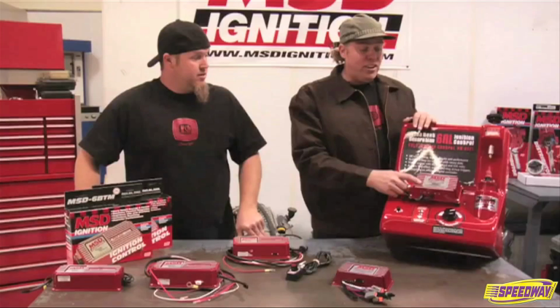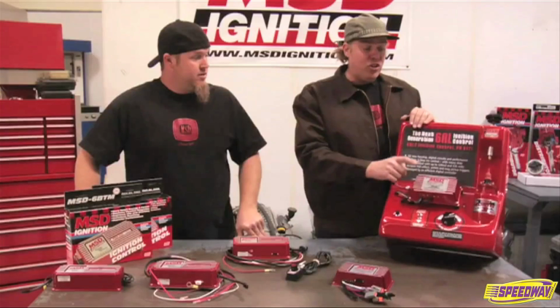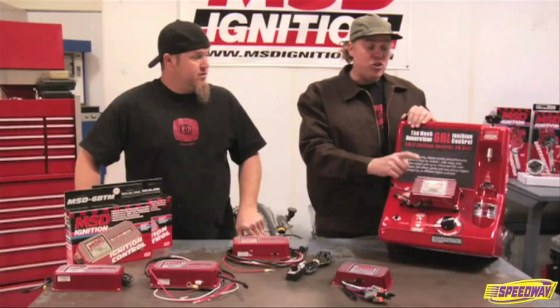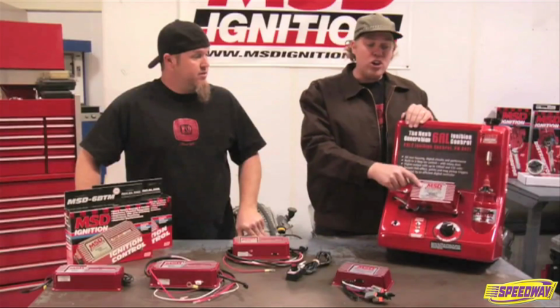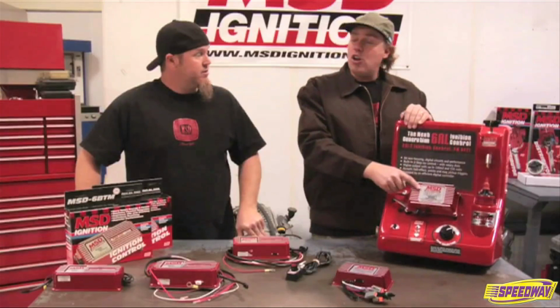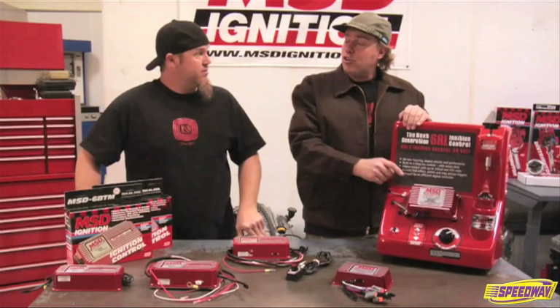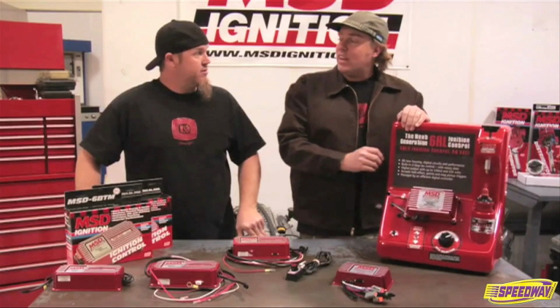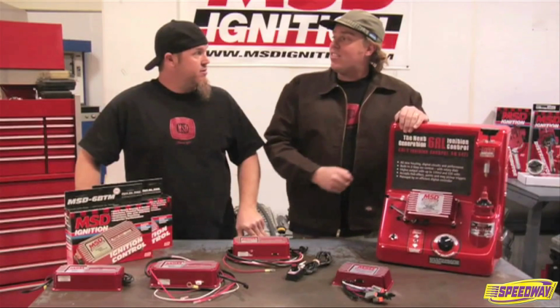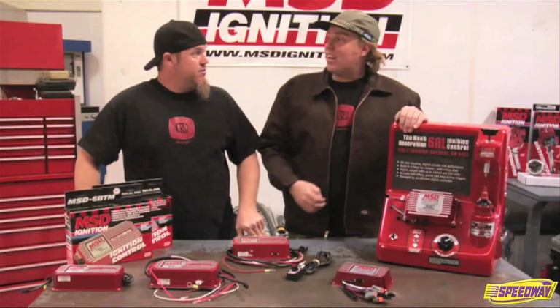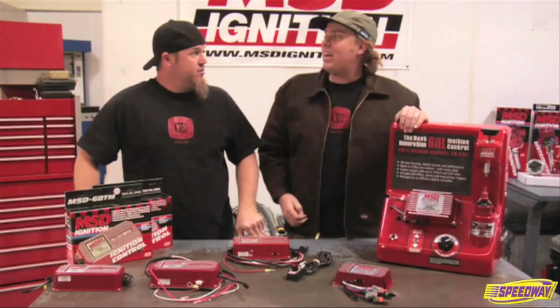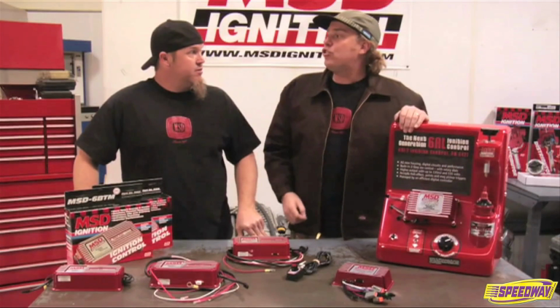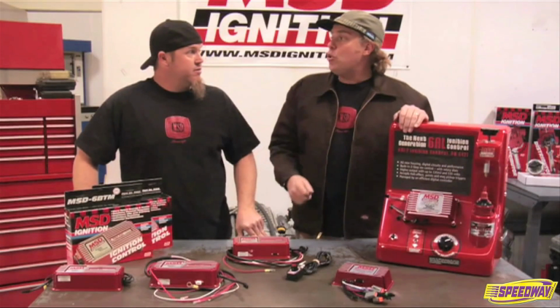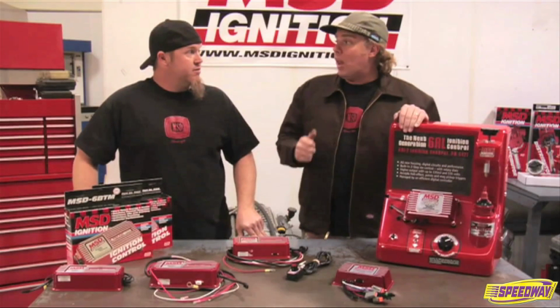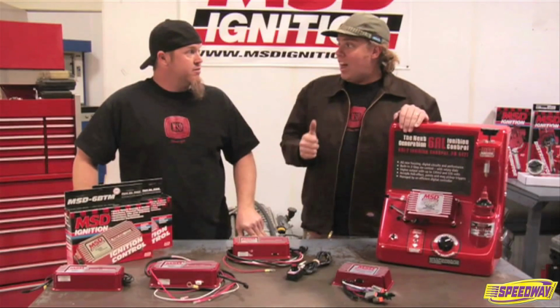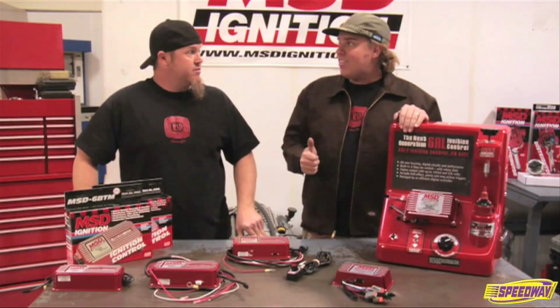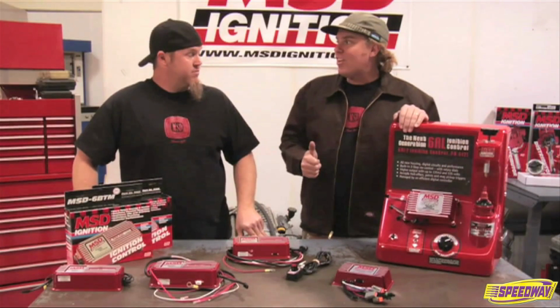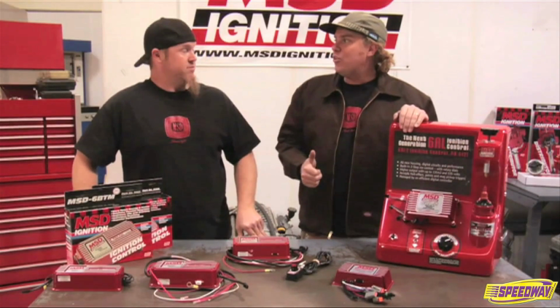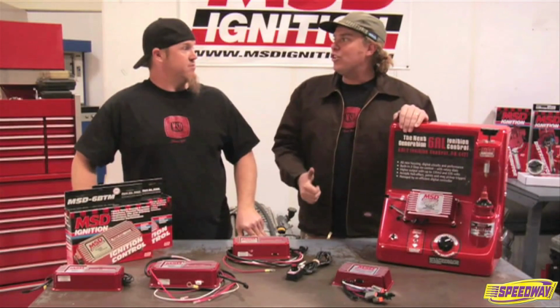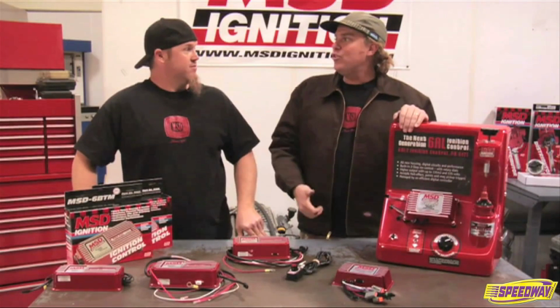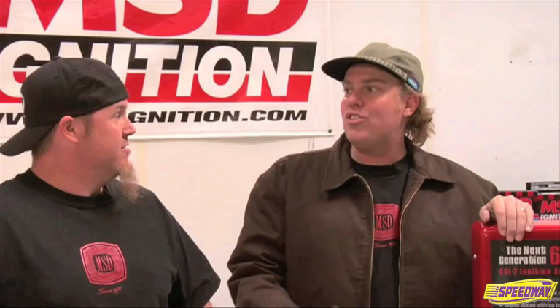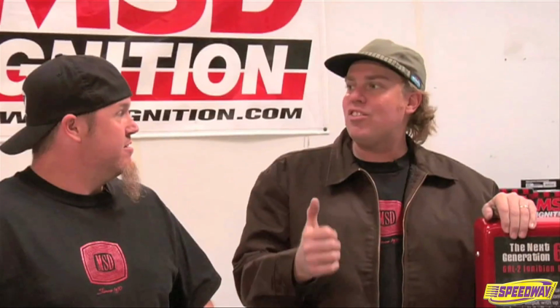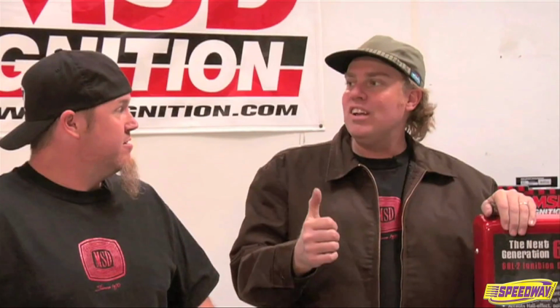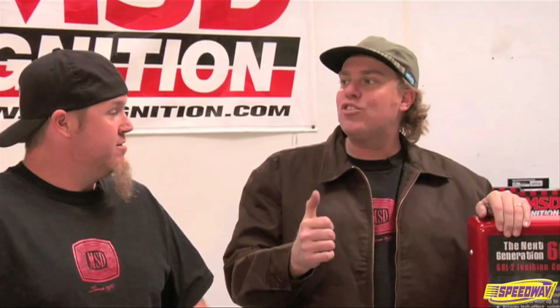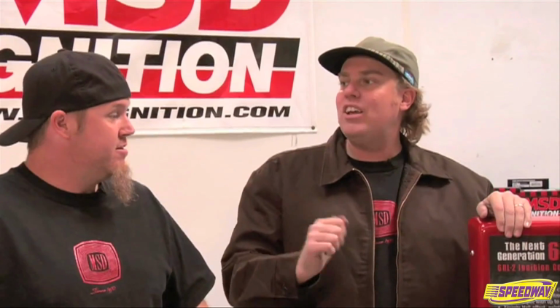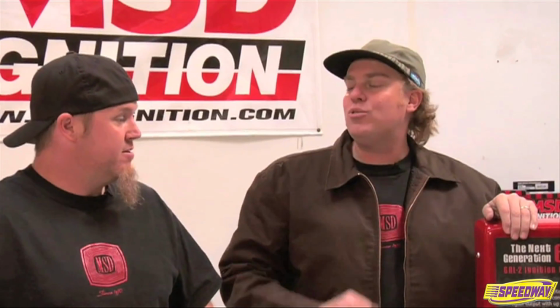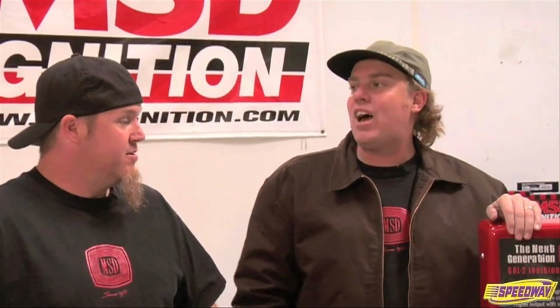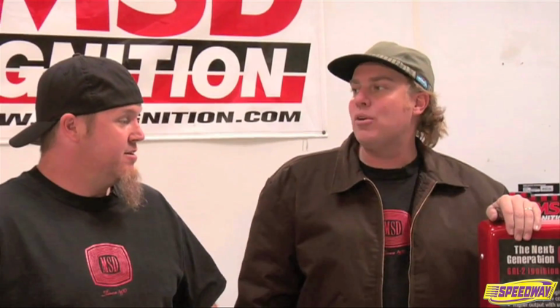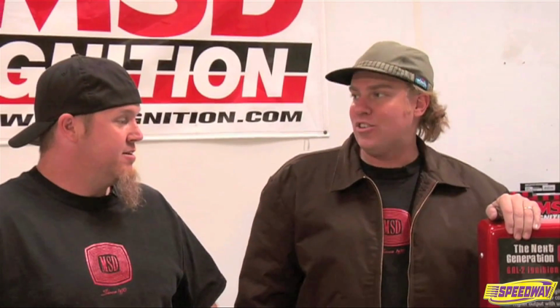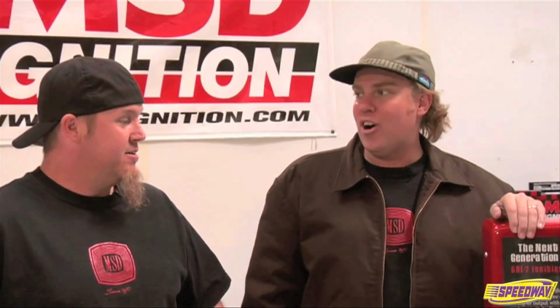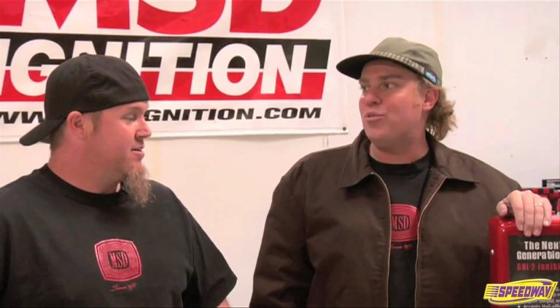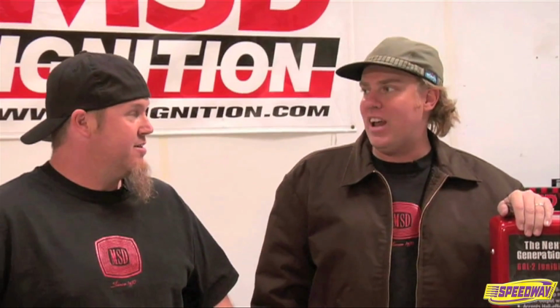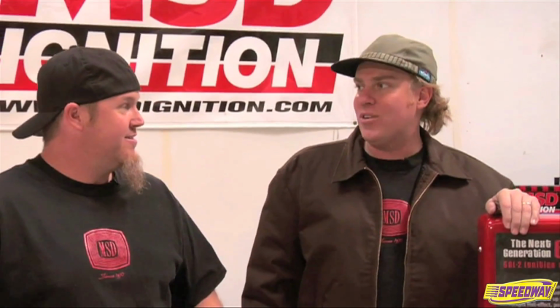You can also get a 6AL2 Plus, which includes a single stage of timing retard for nitrous.